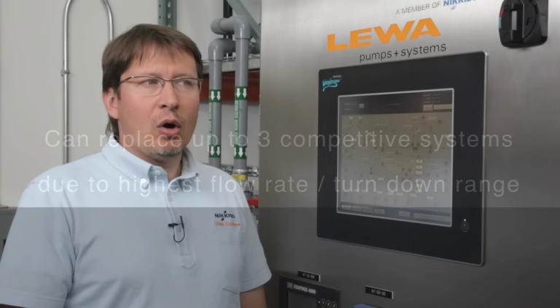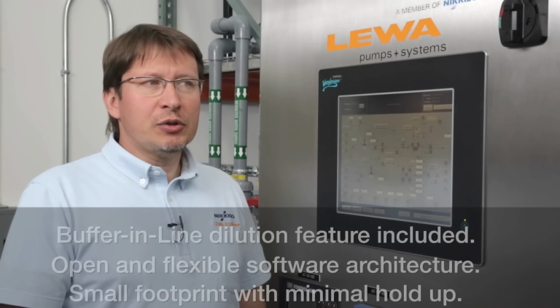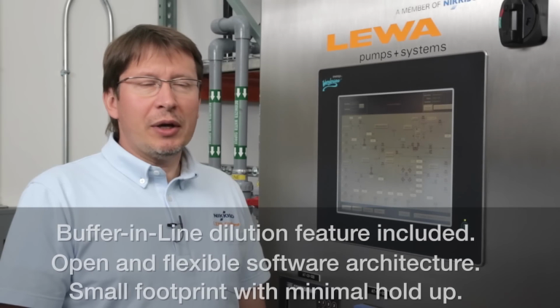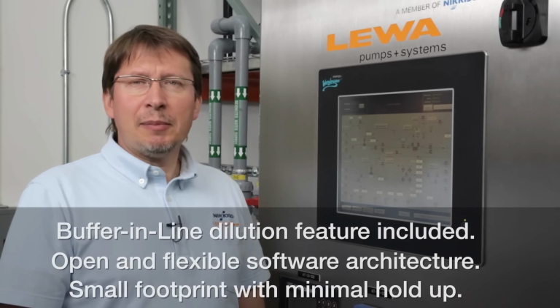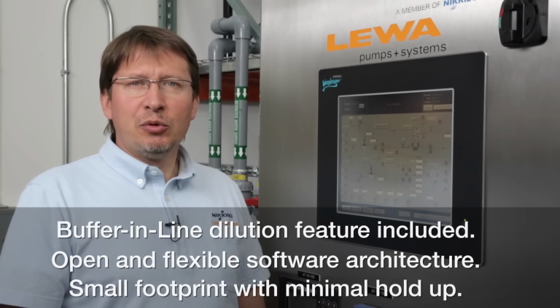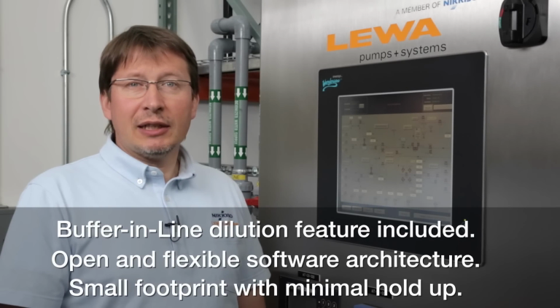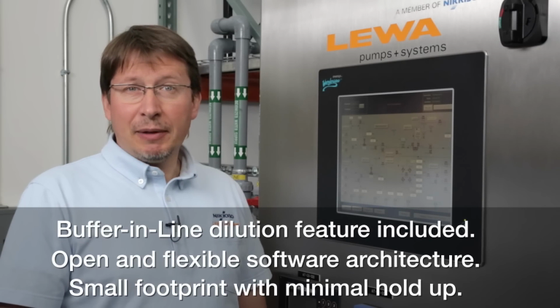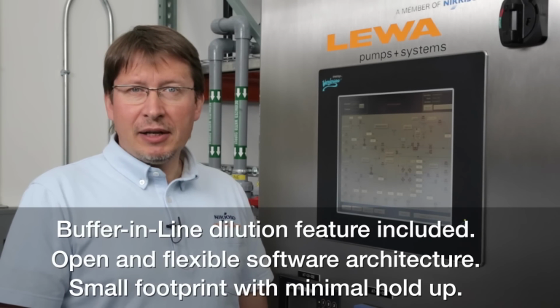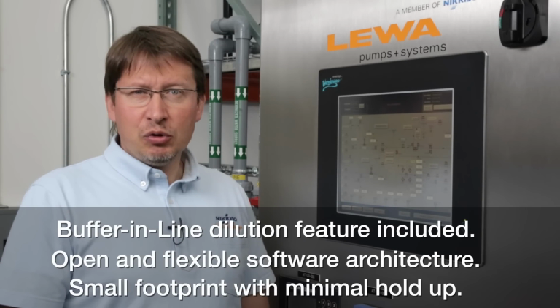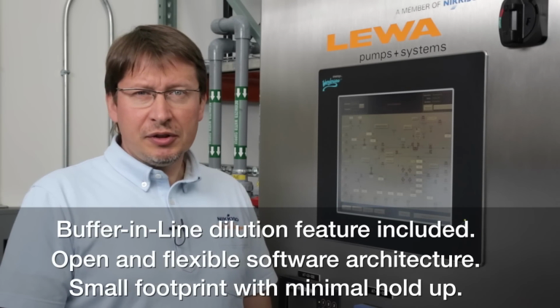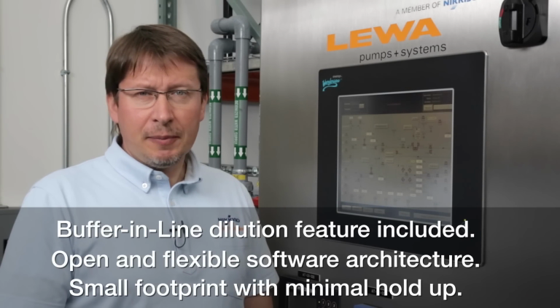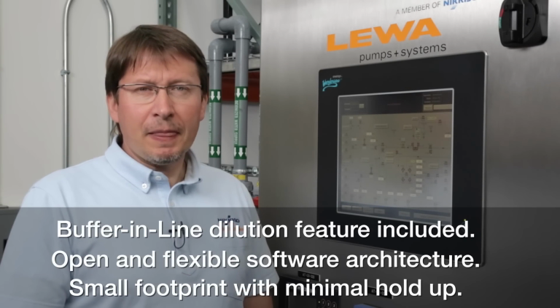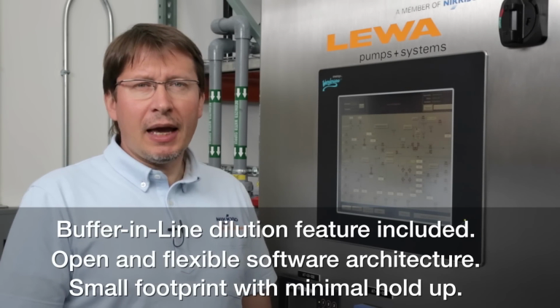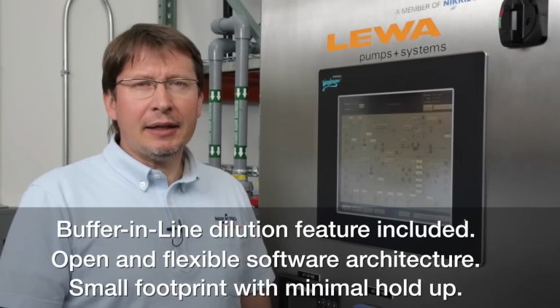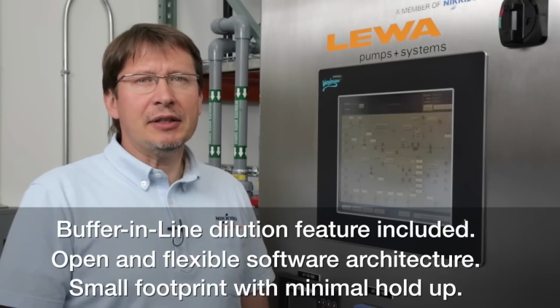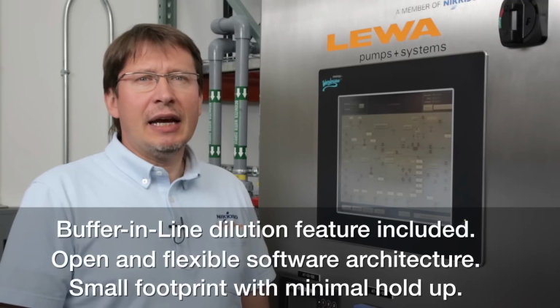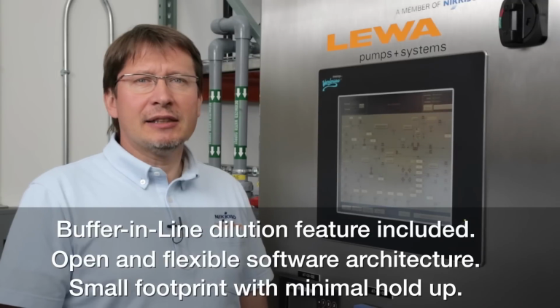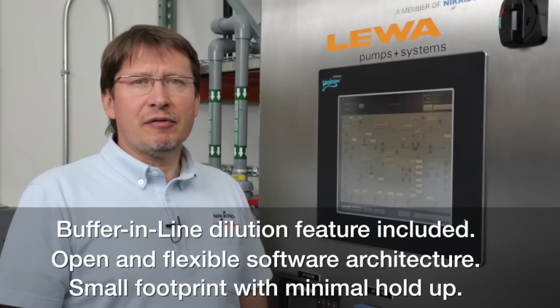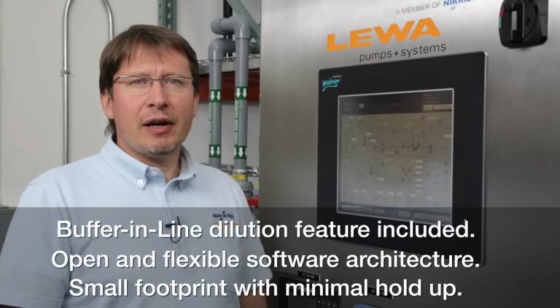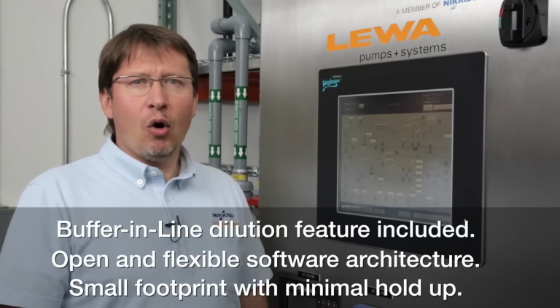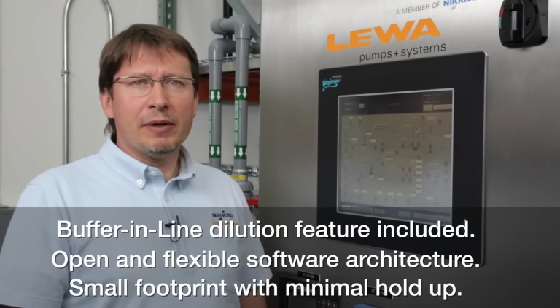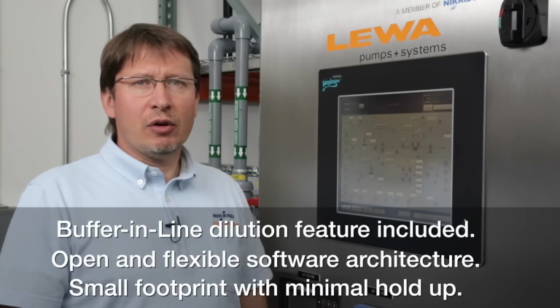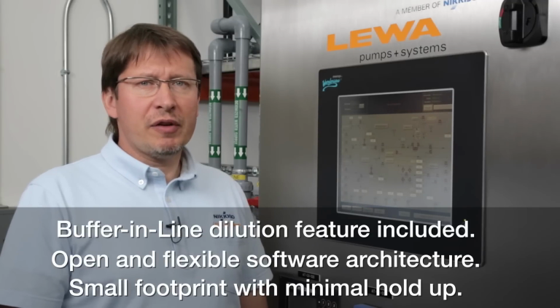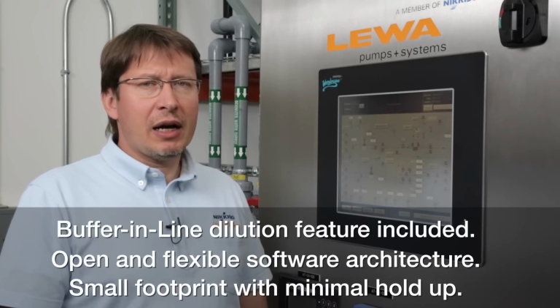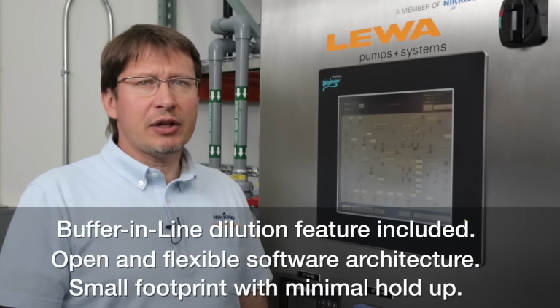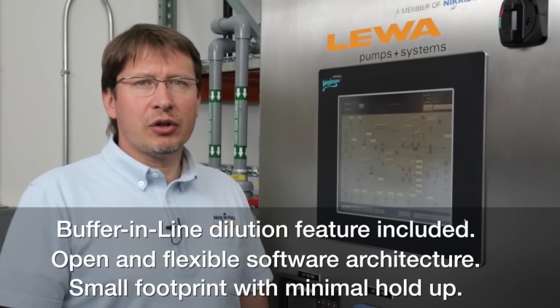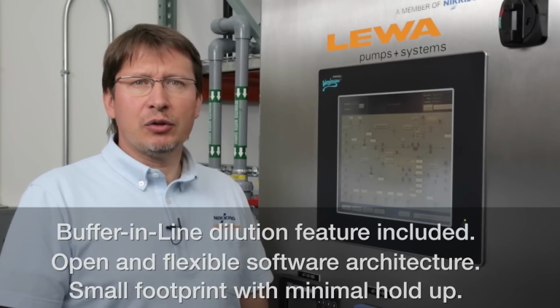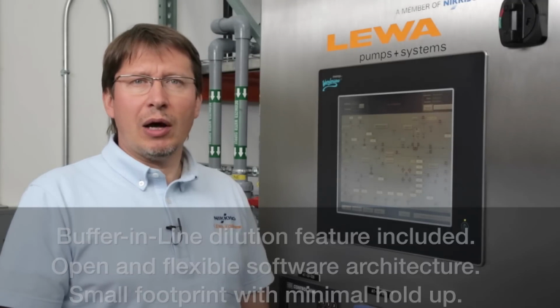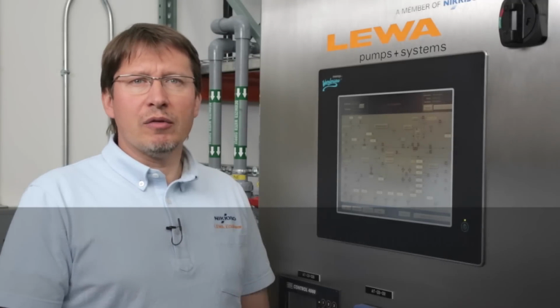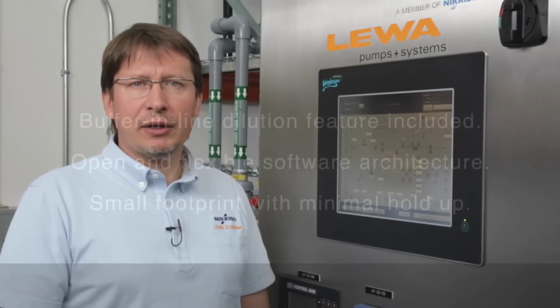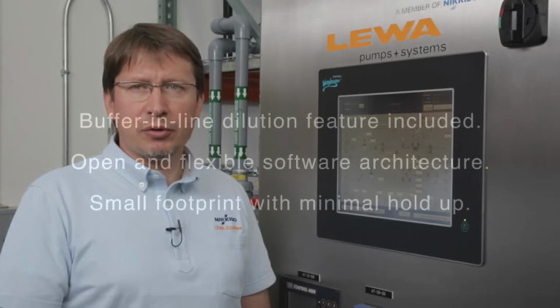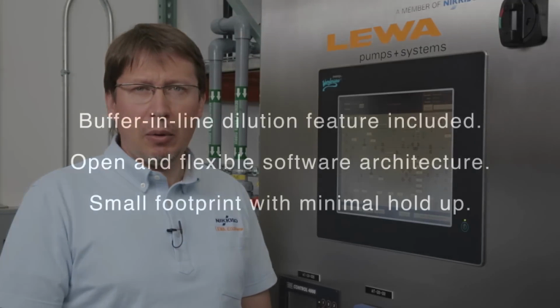Also, it can be used as a buffer emulation system and it has a very open software architecture to allow wide control.